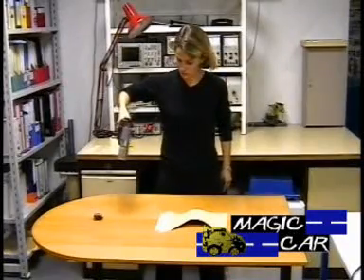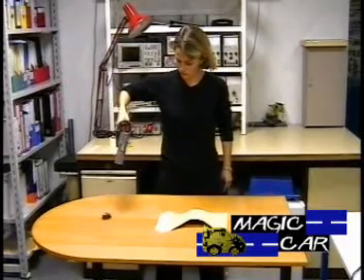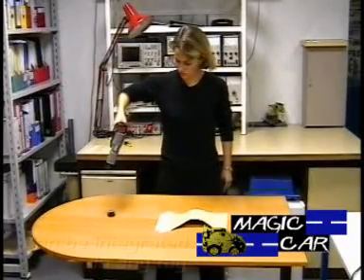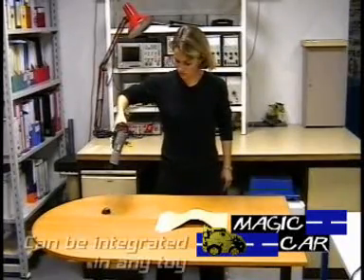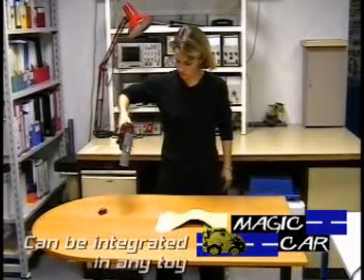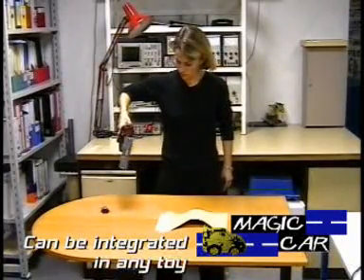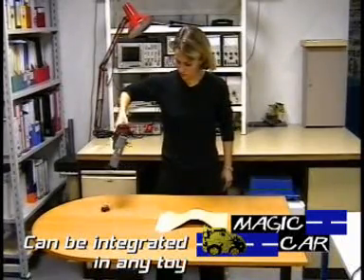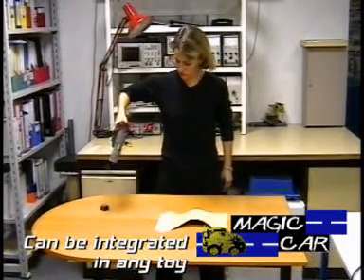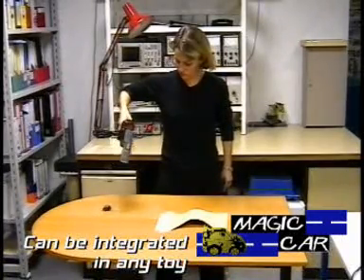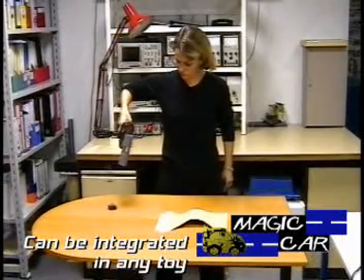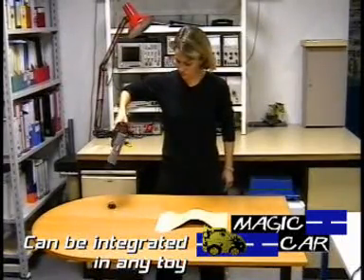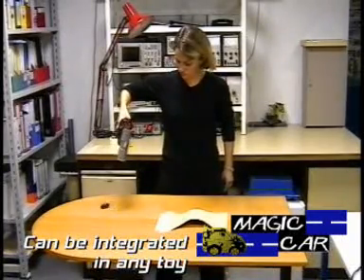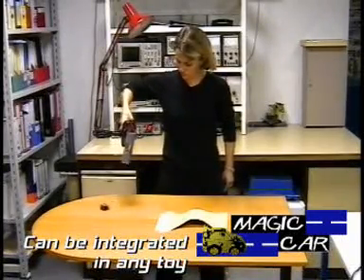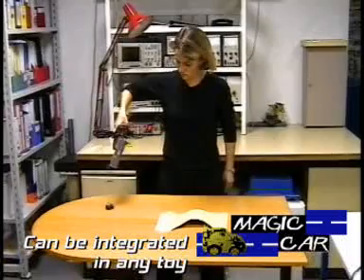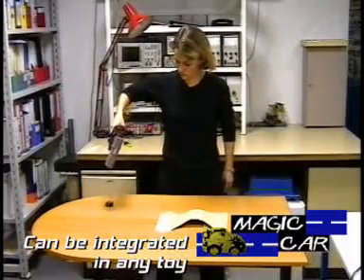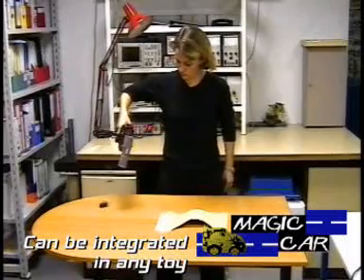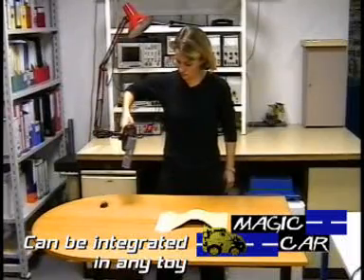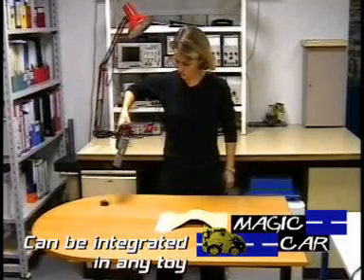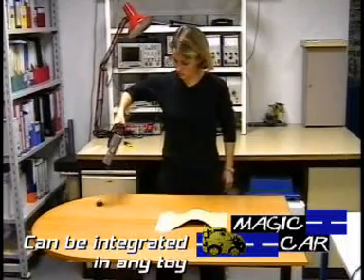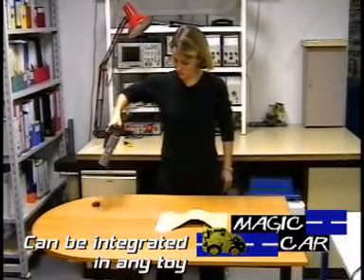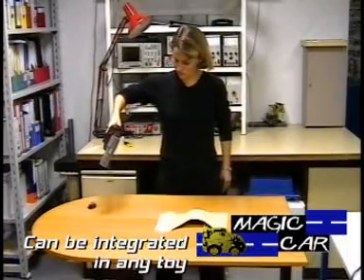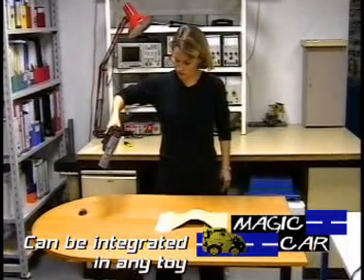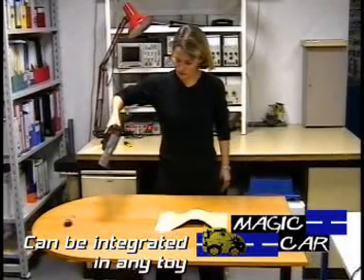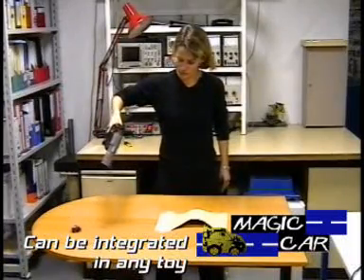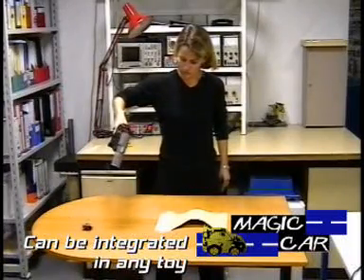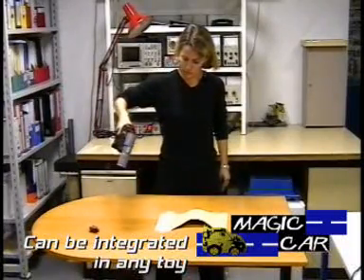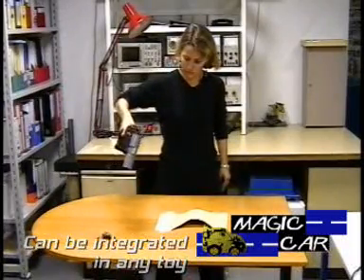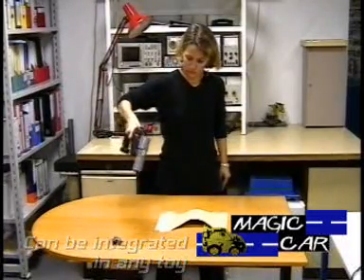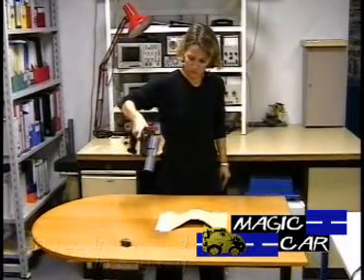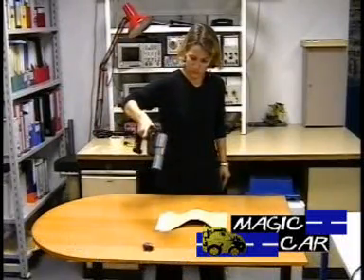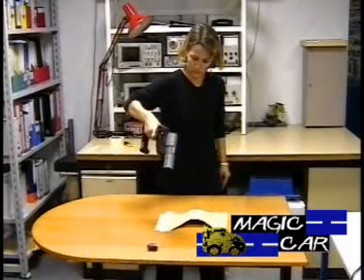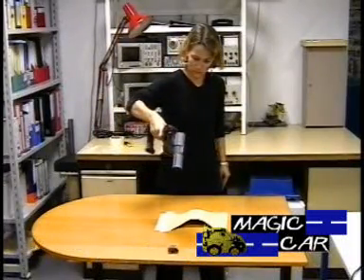This system can be integrated in any kind of toys — a bug, a car, or a mouse. It will always surprise people.